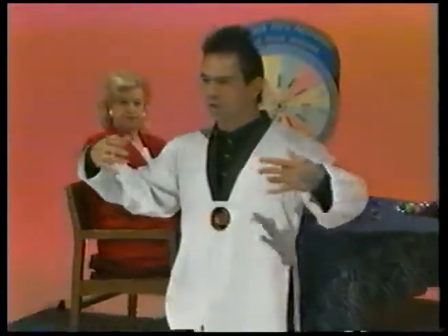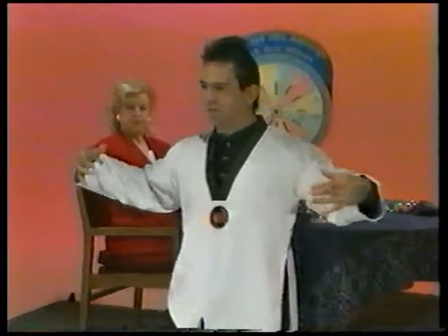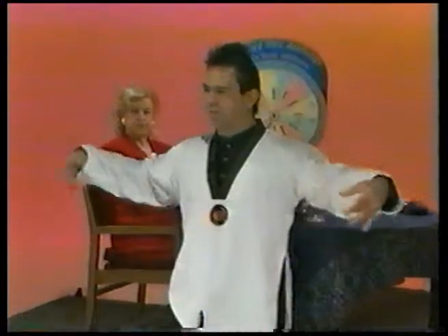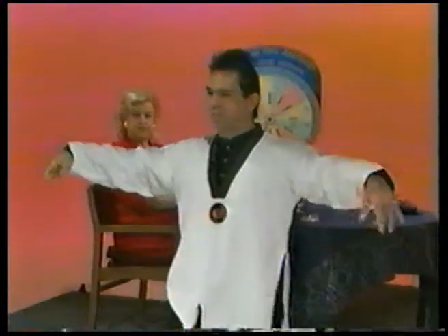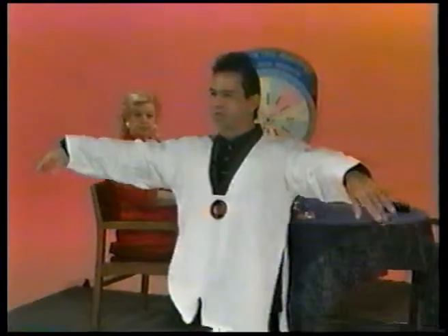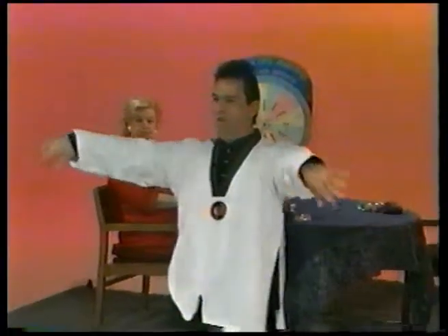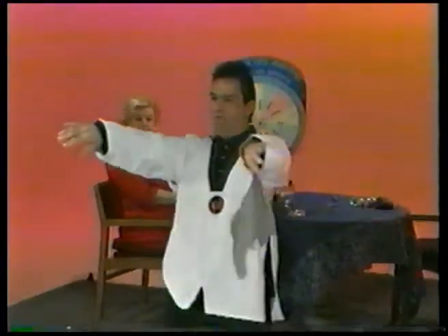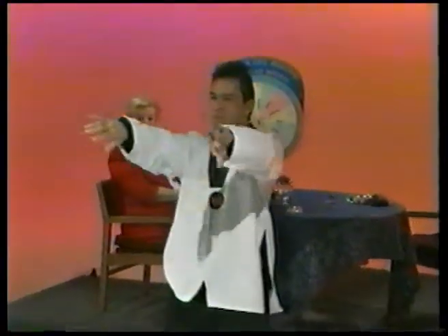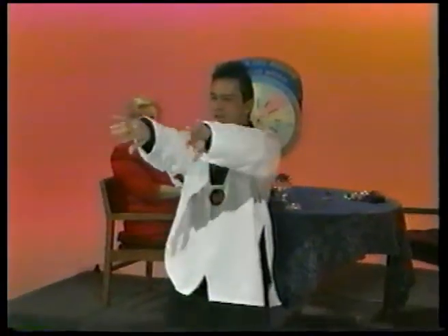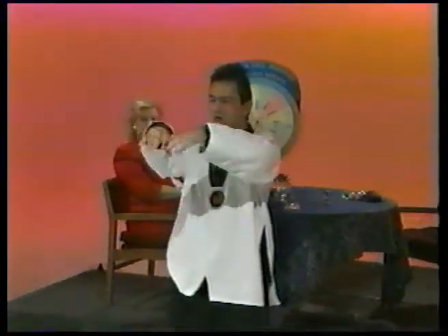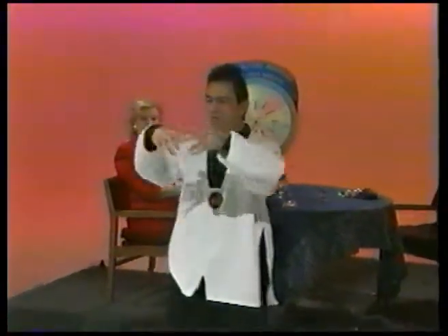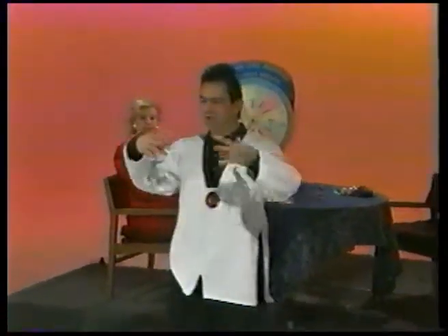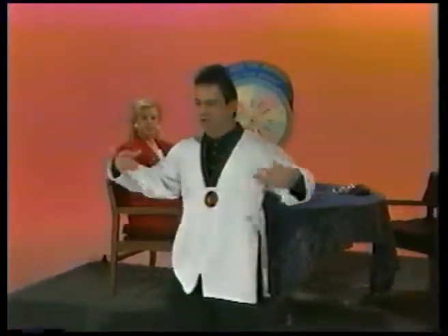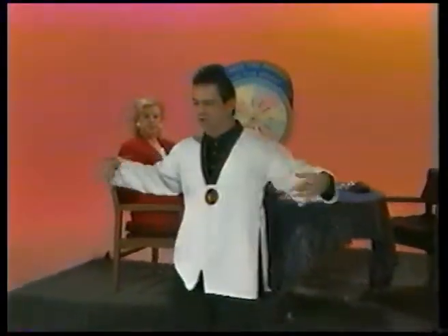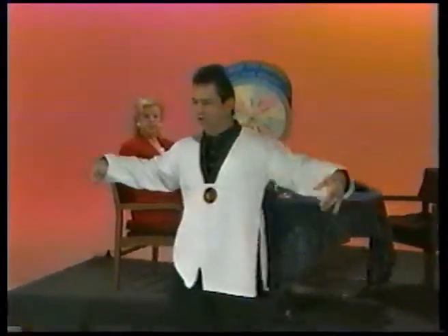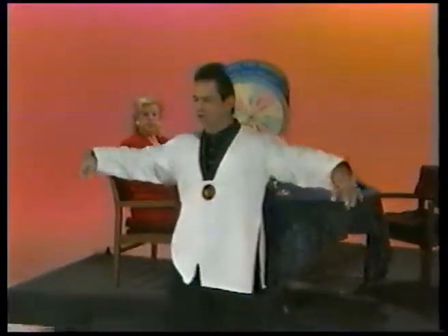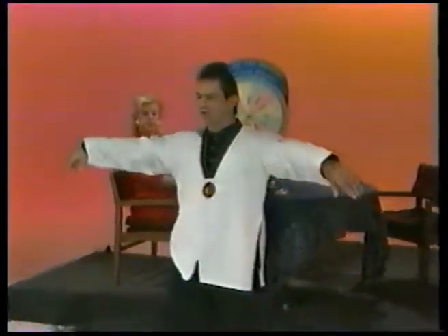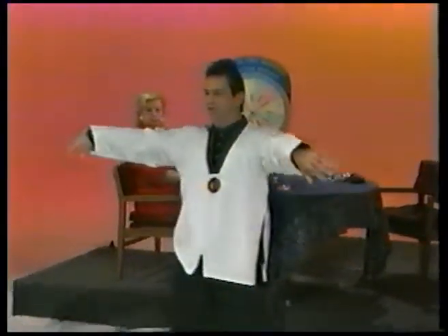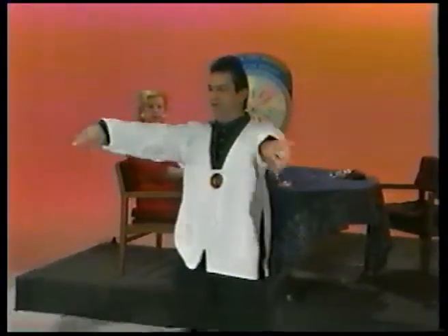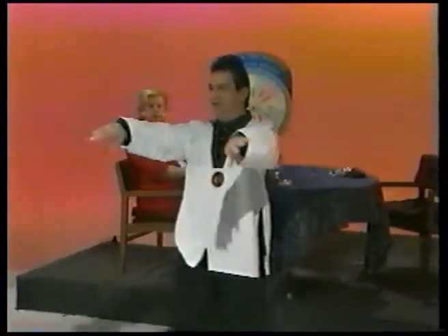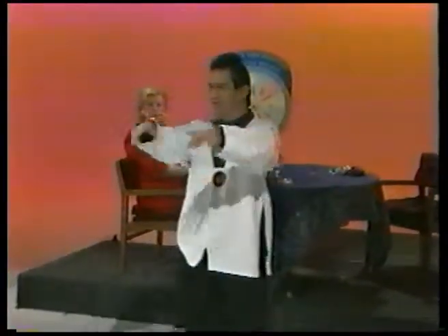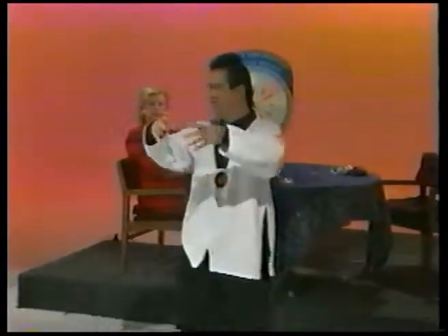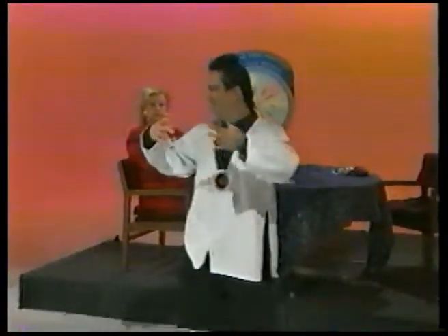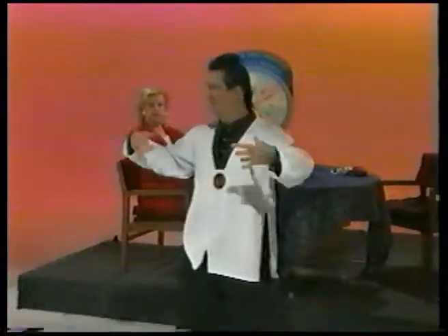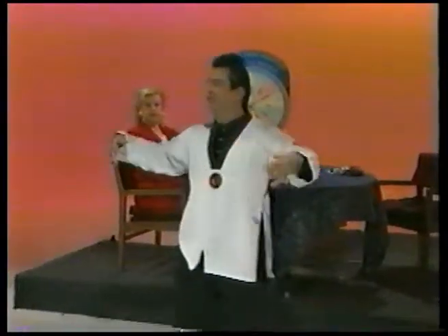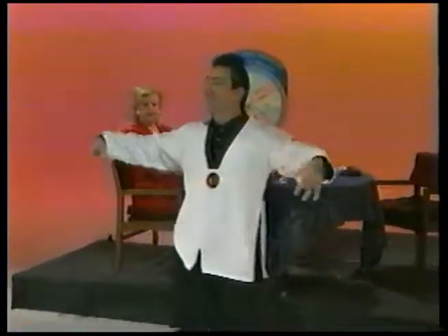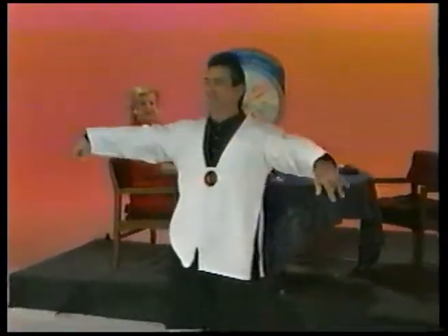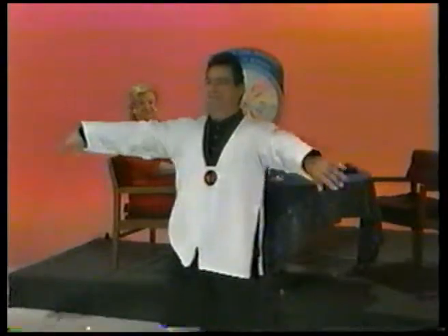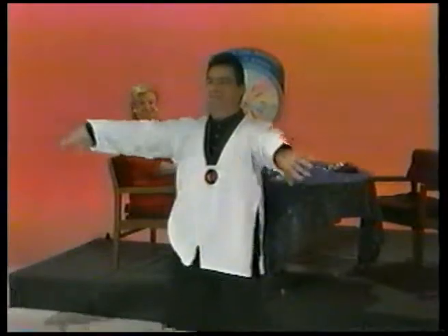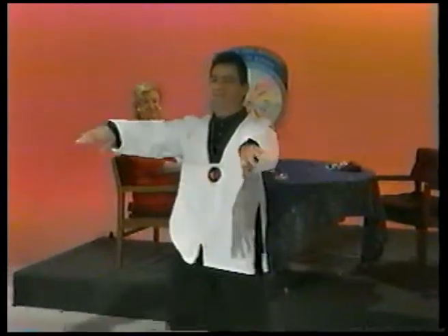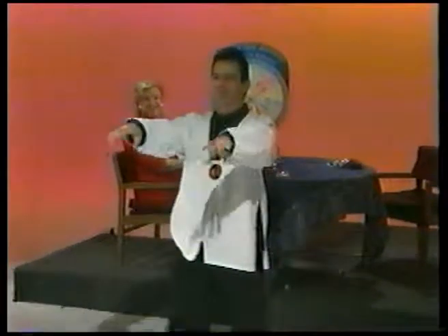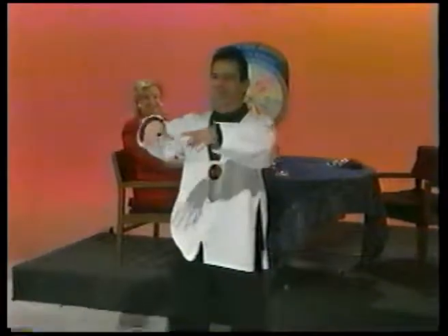Some people say, well, I would take Tai Chi but it doesn't look like it's much of an exercise. They're quite wrong.